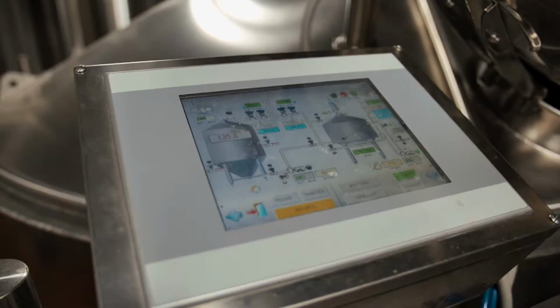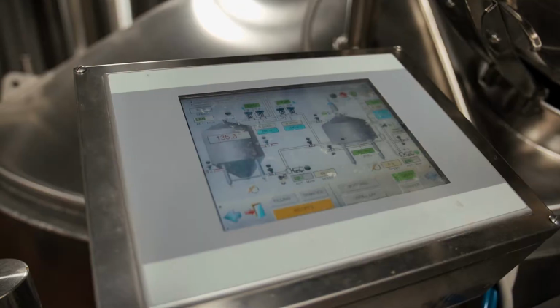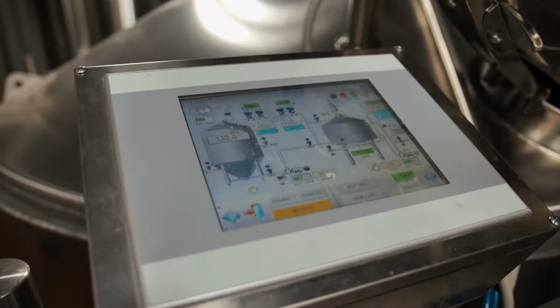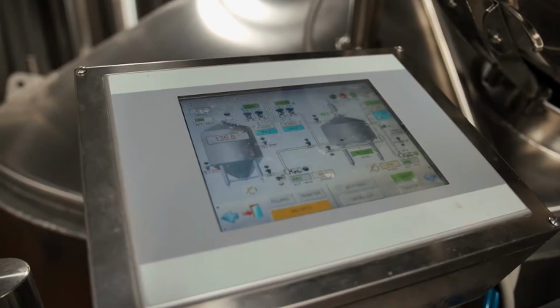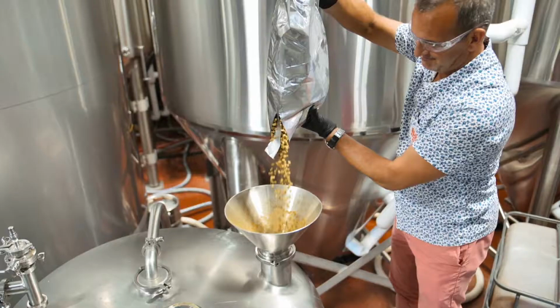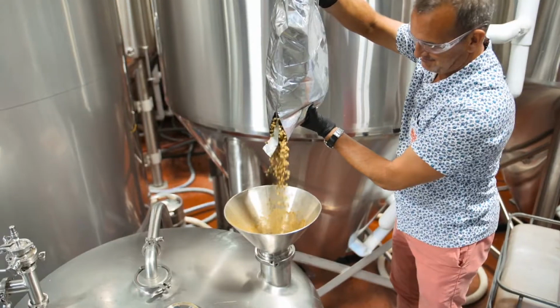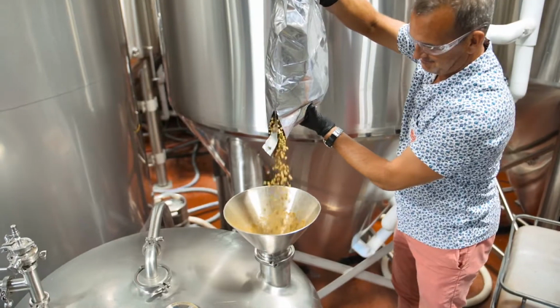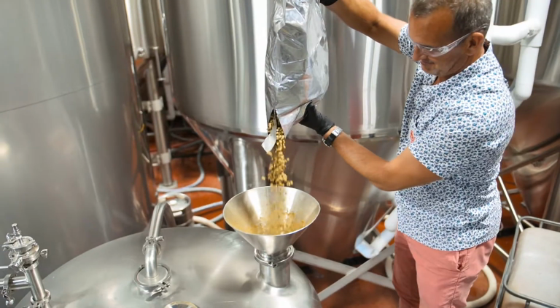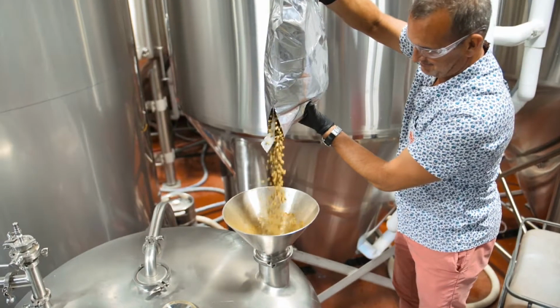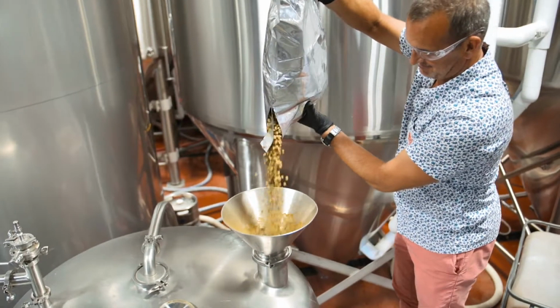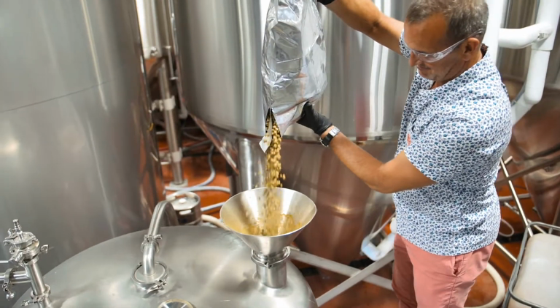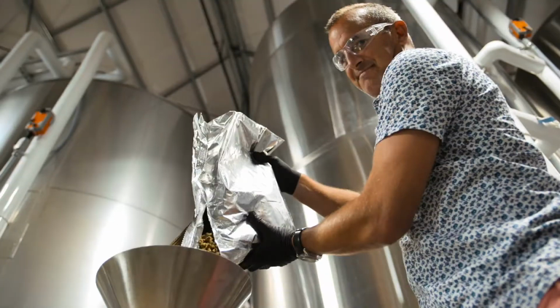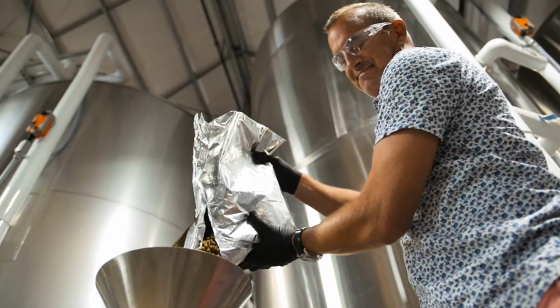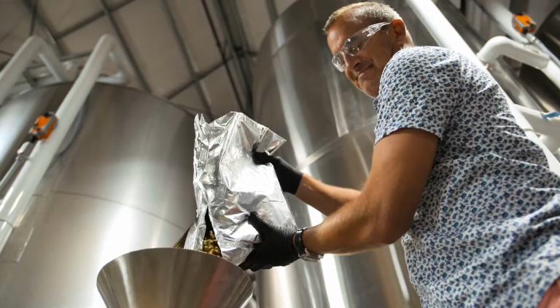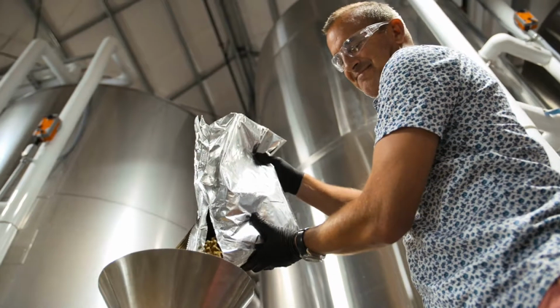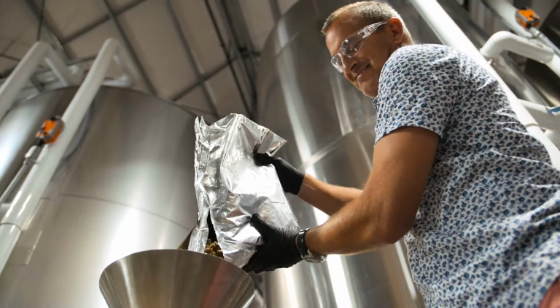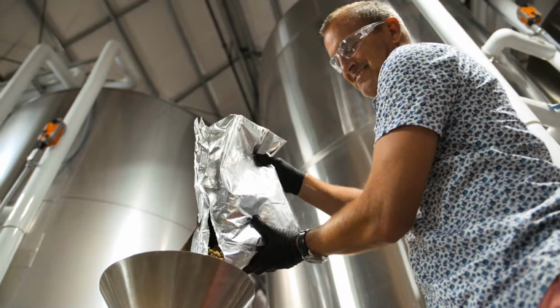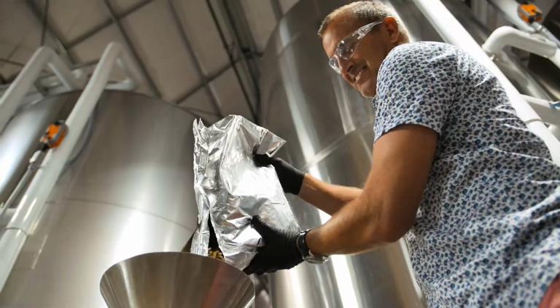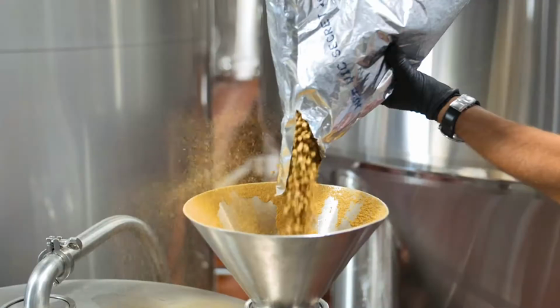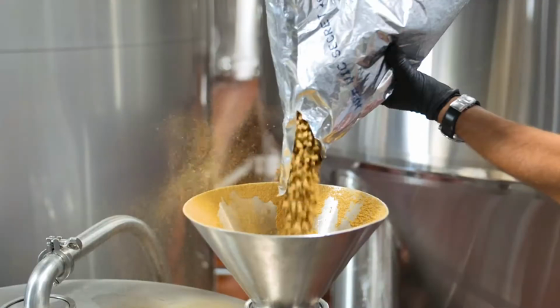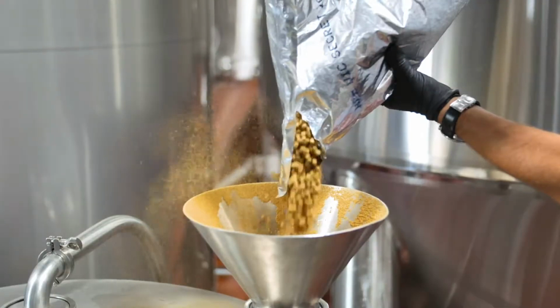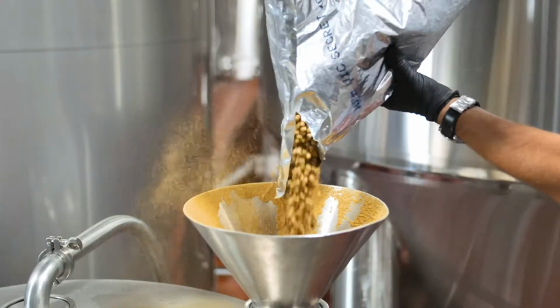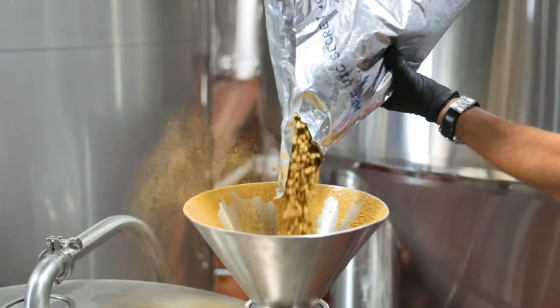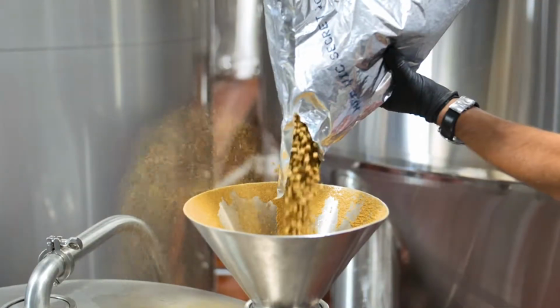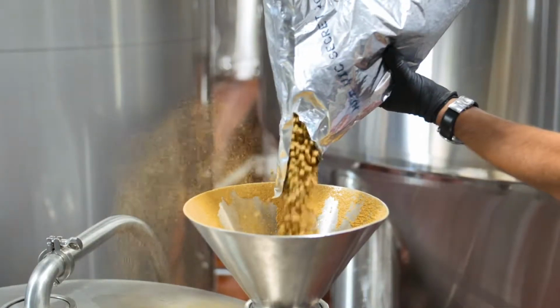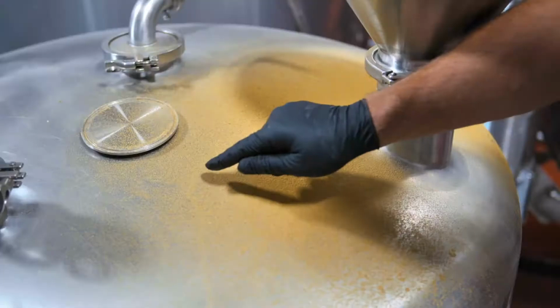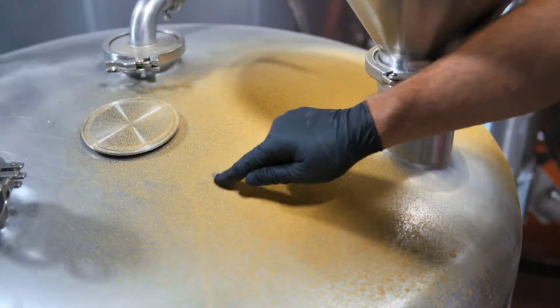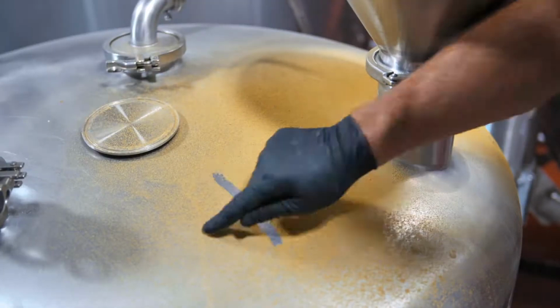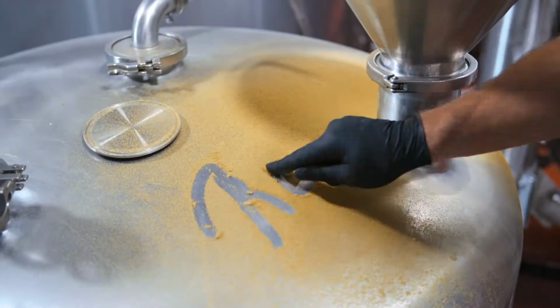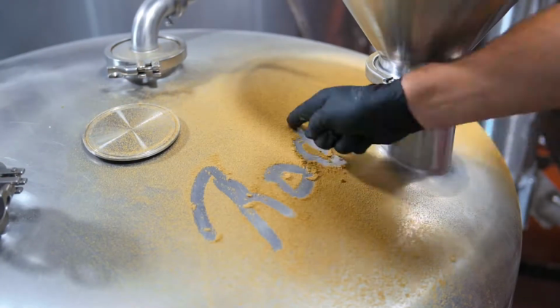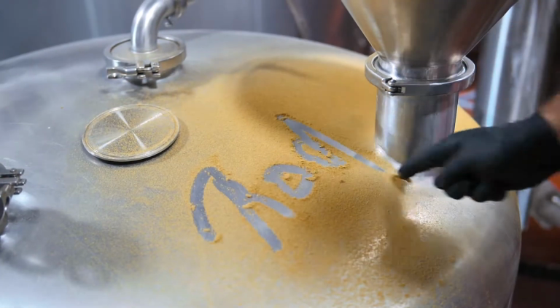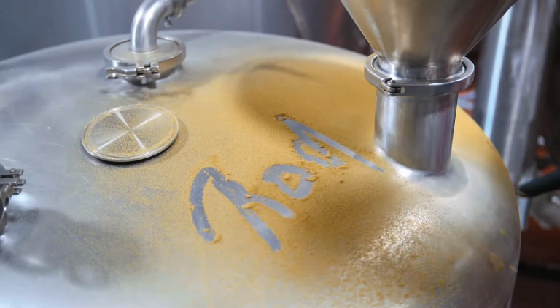Very light malt bill, so it's all Pilsner and Two-Row, nothing else, no specialty malt, so it's got a really light, crisp body.